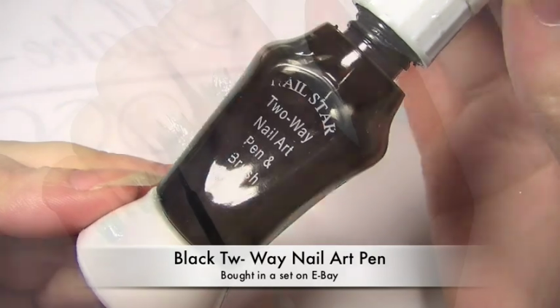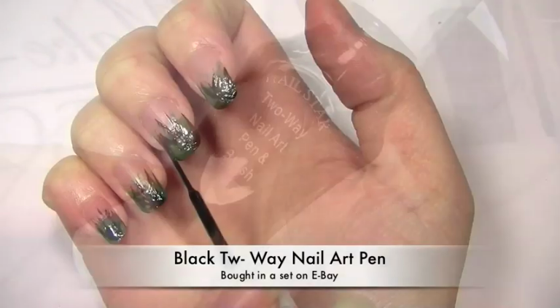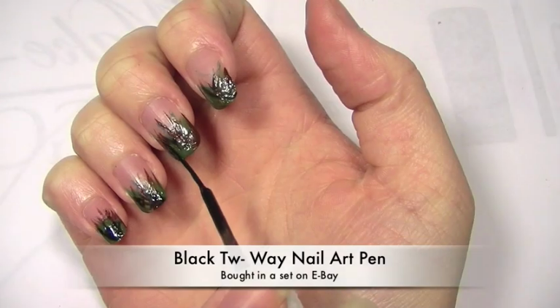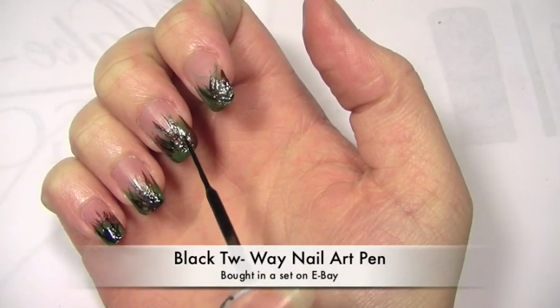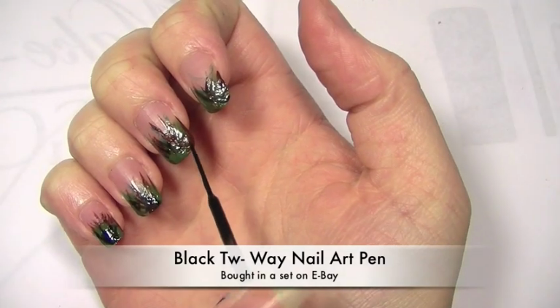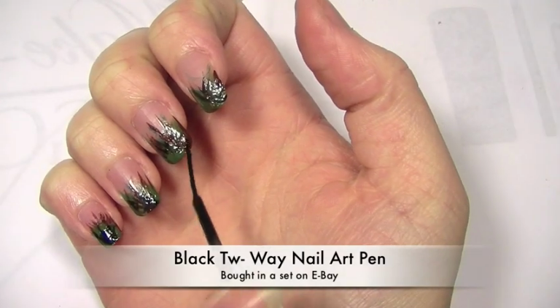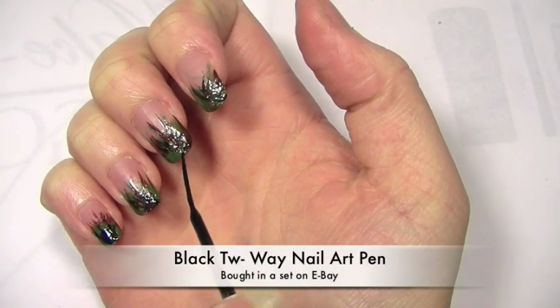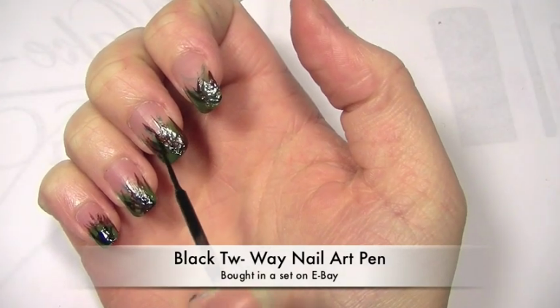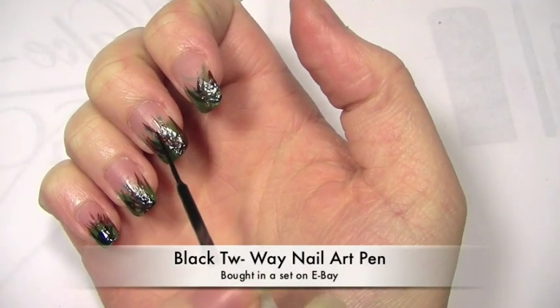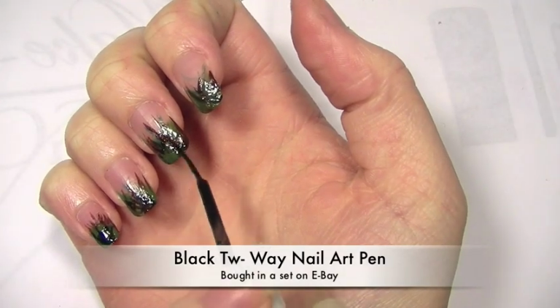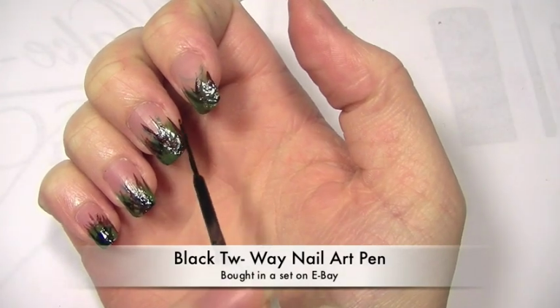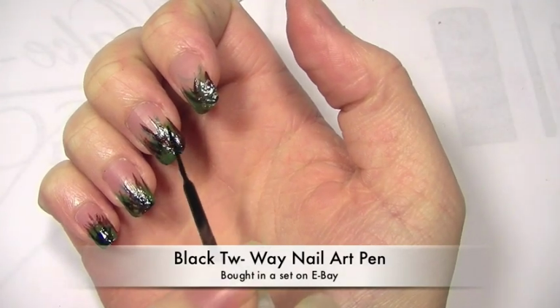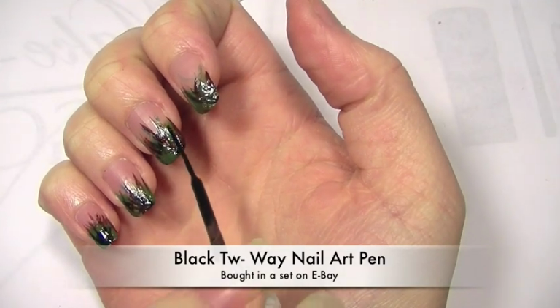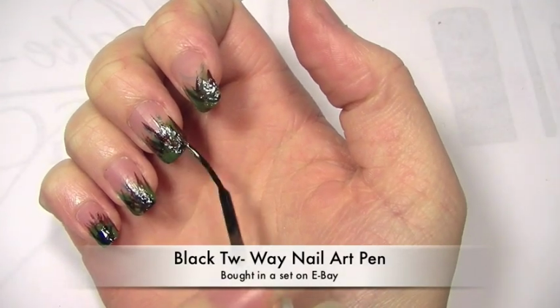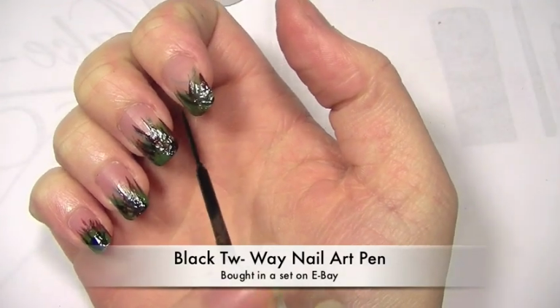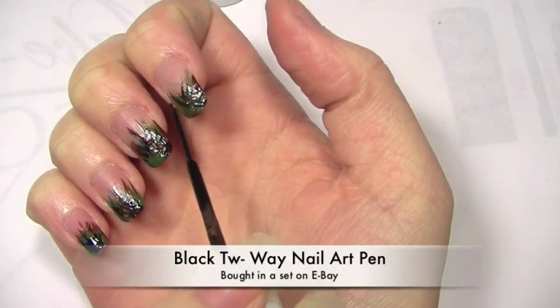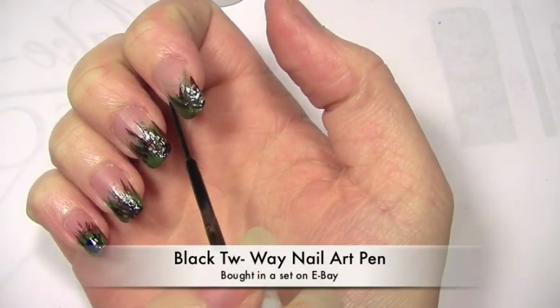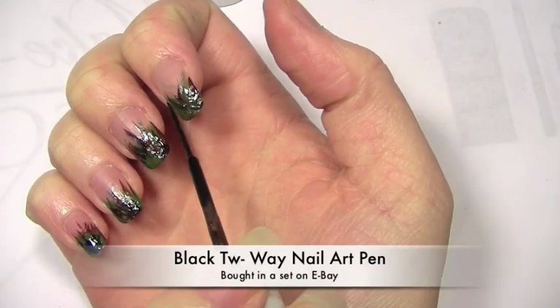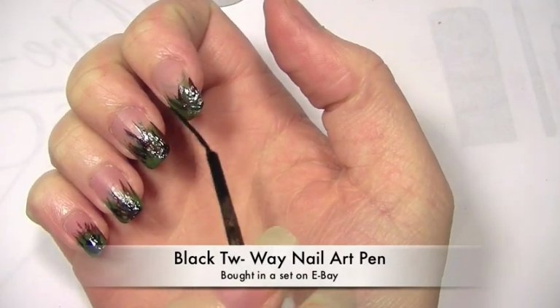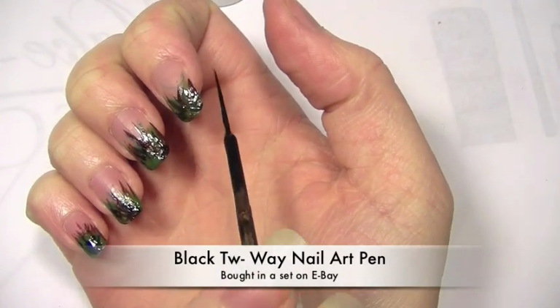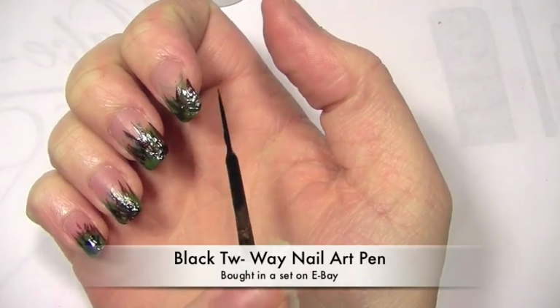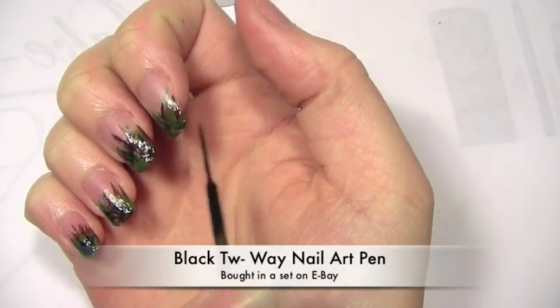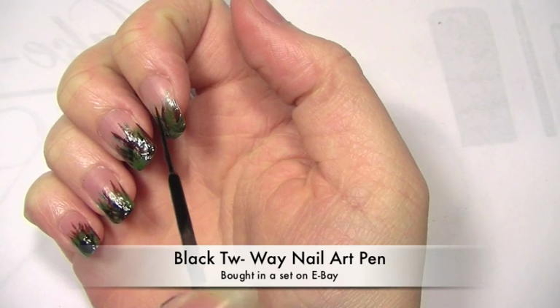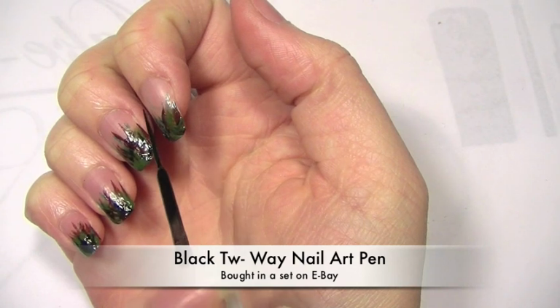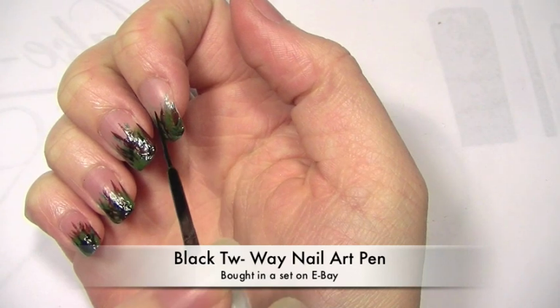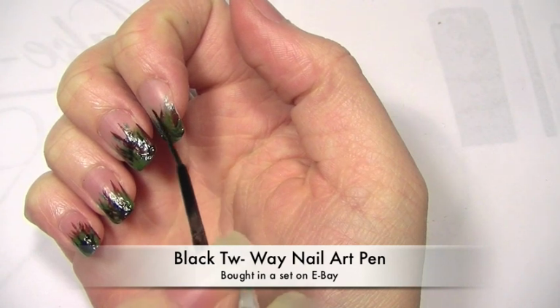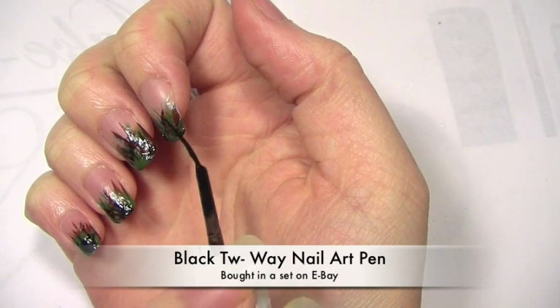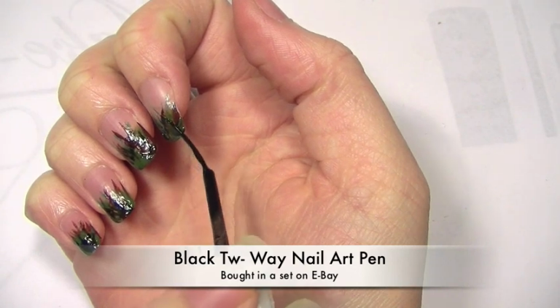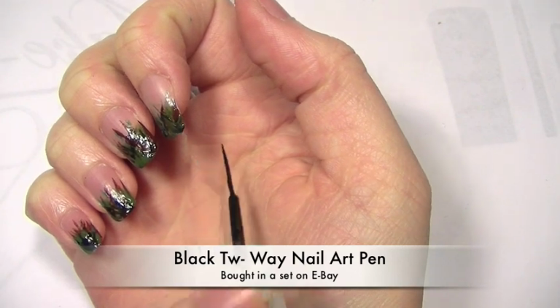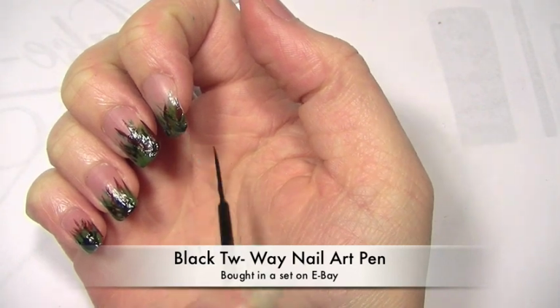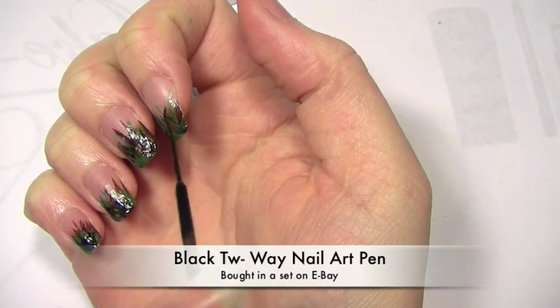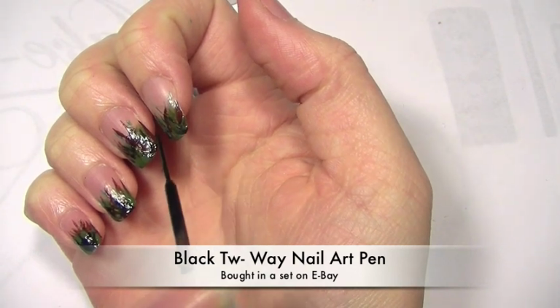Now just to finish off I'm going to be using a black. I'm just going to be using this to balance out the whole design and give it more of a military look.